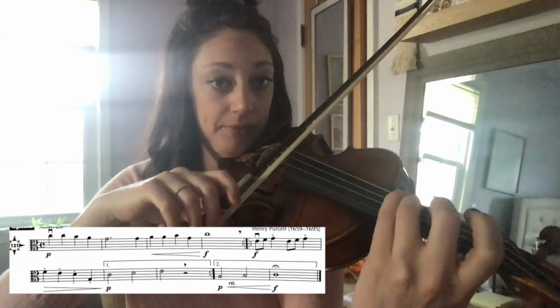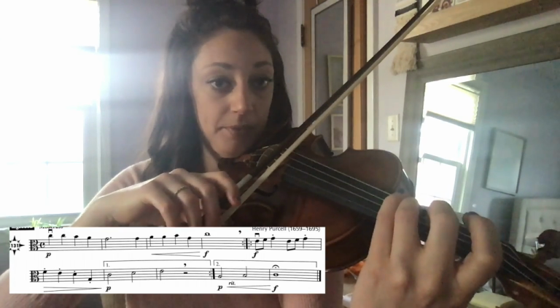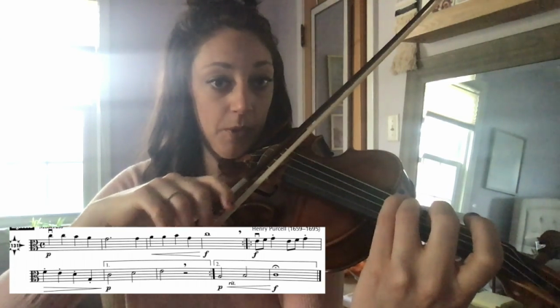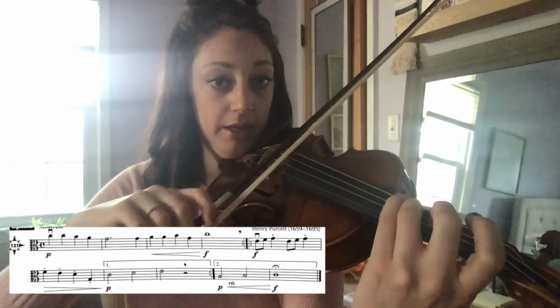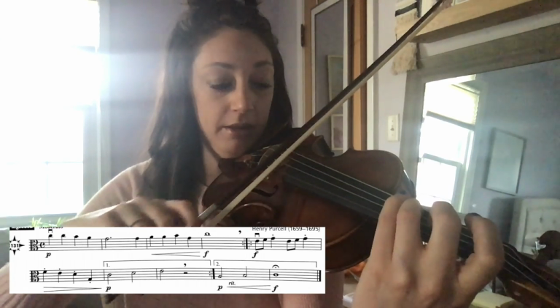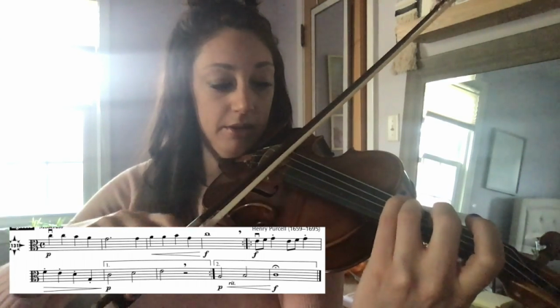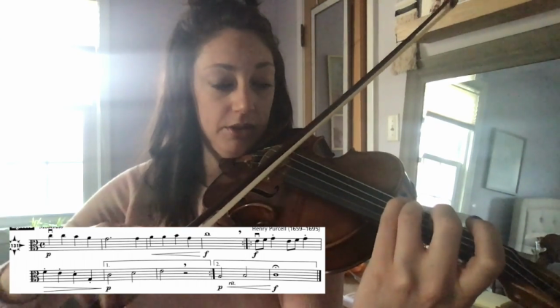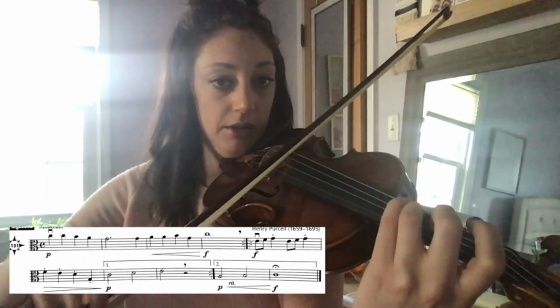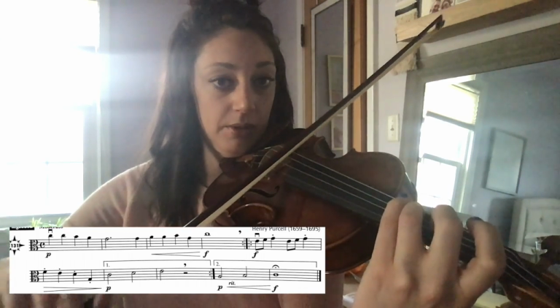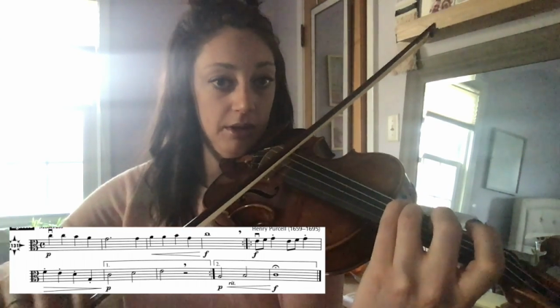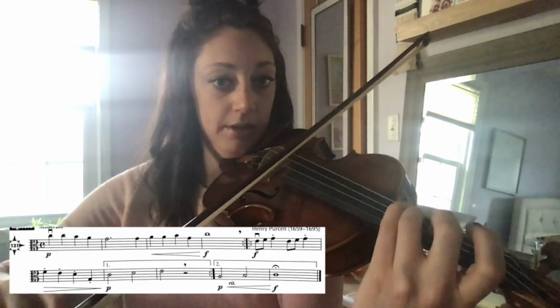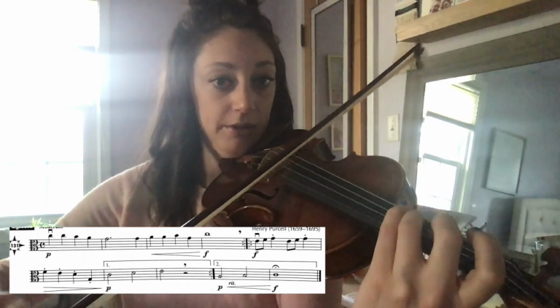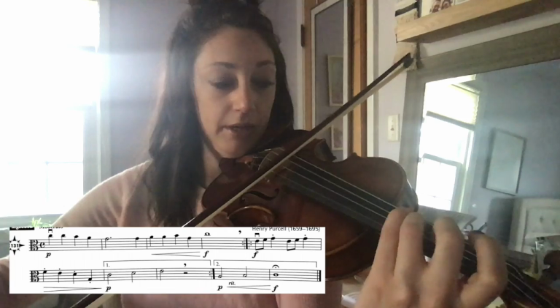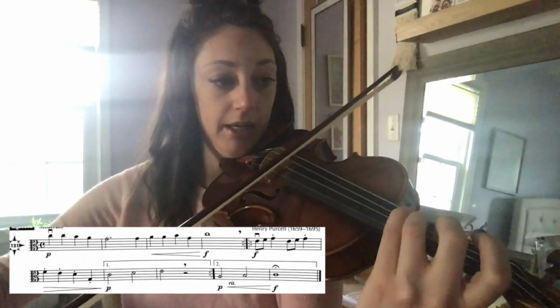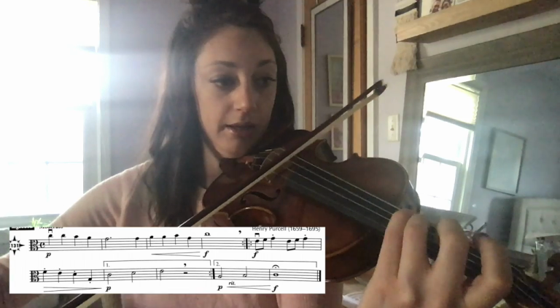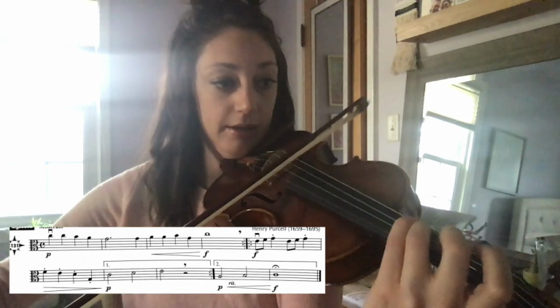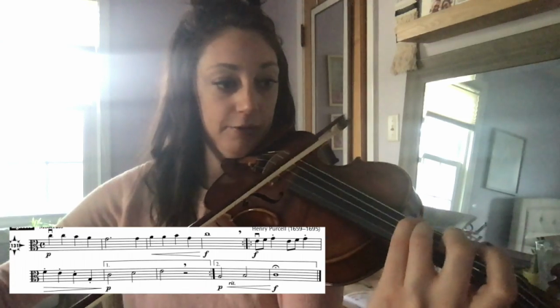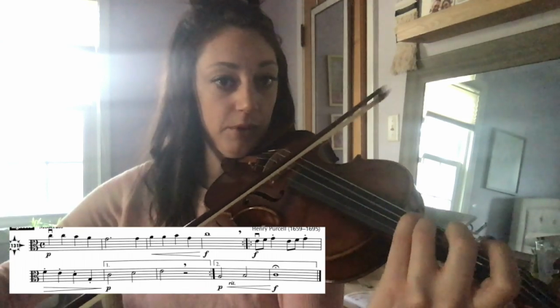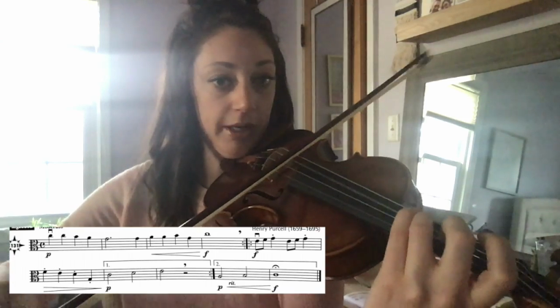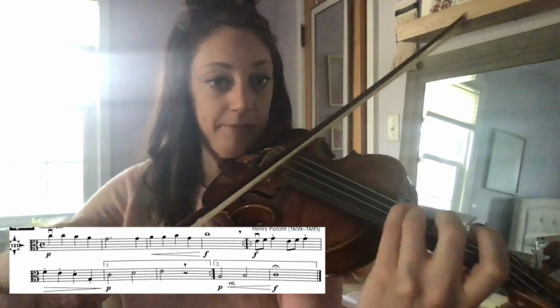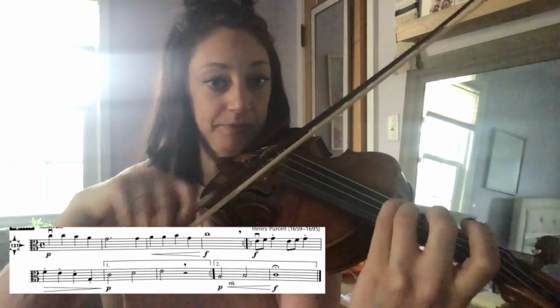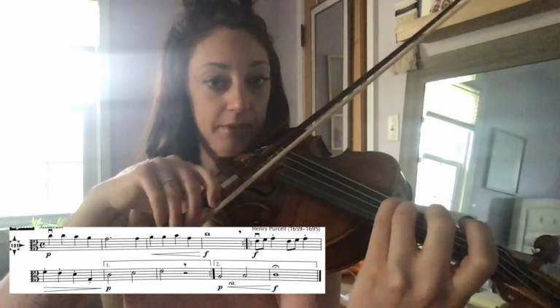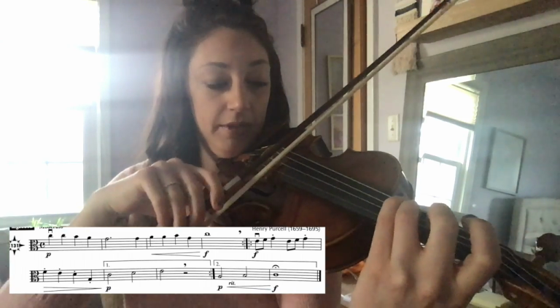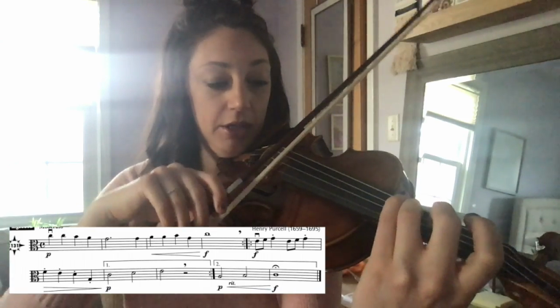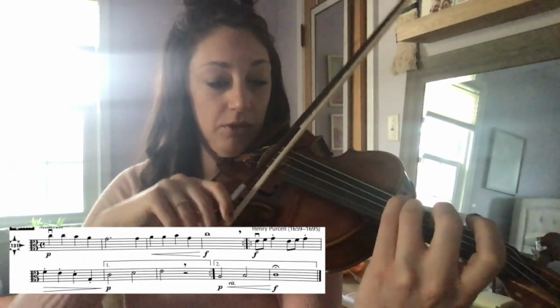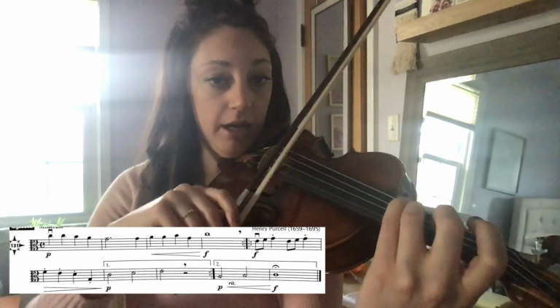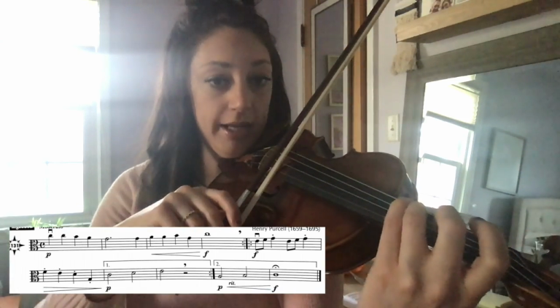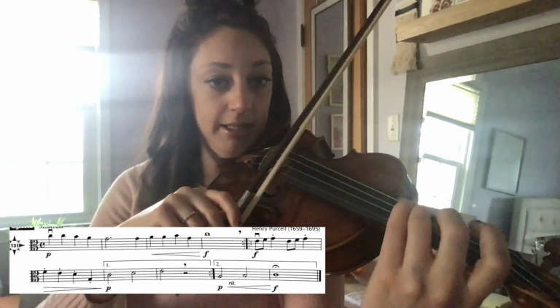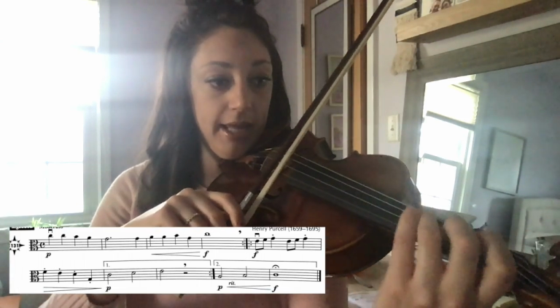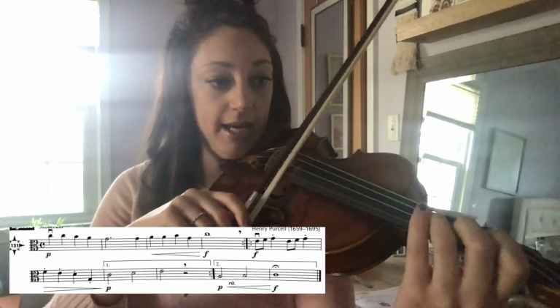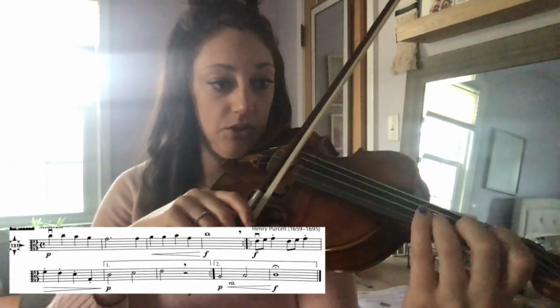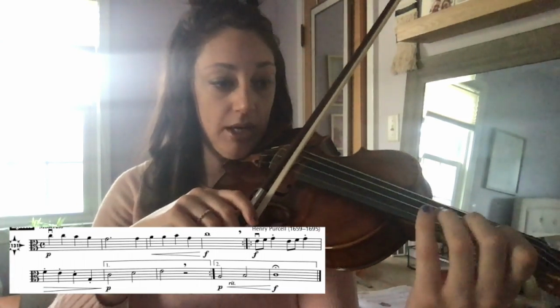One, two, three, four. Then you cross to the A string.